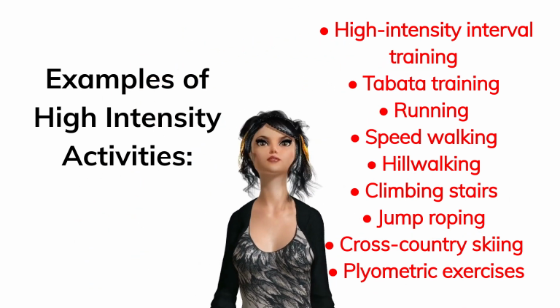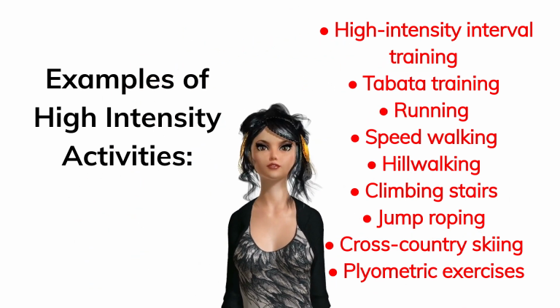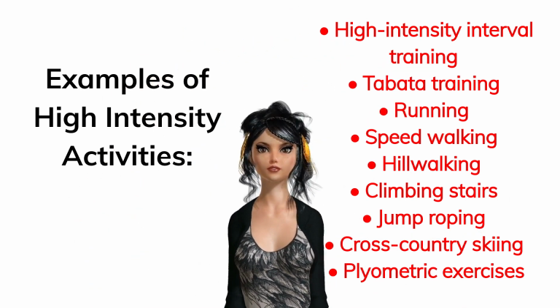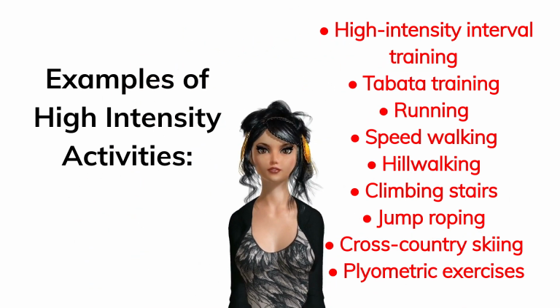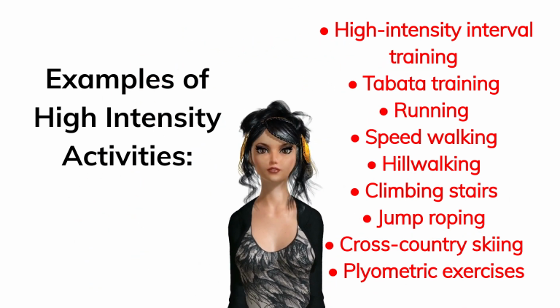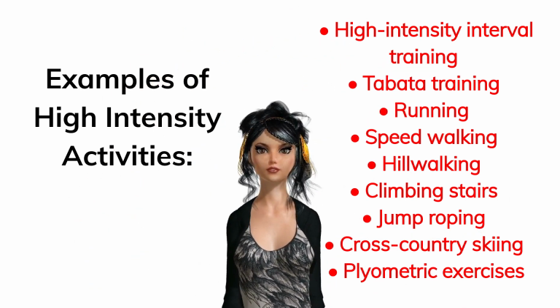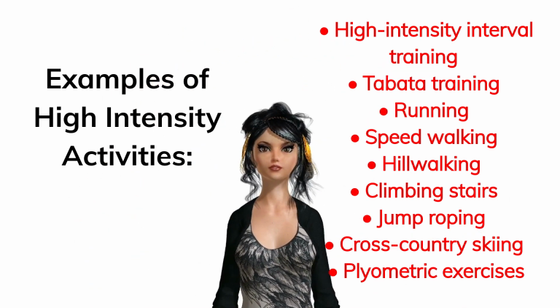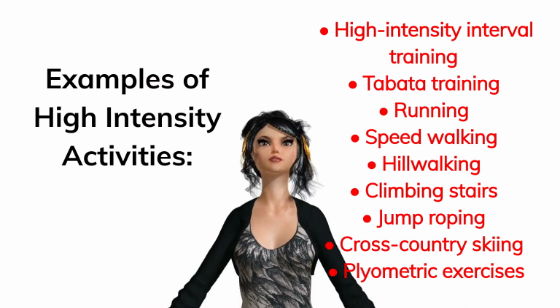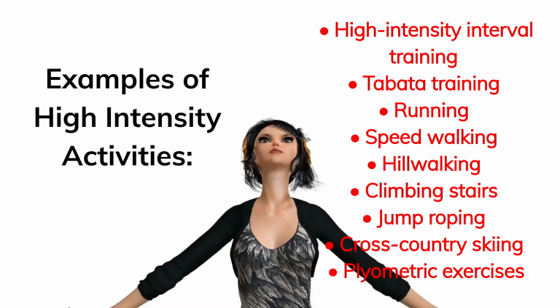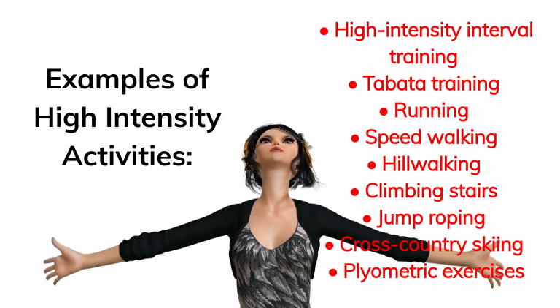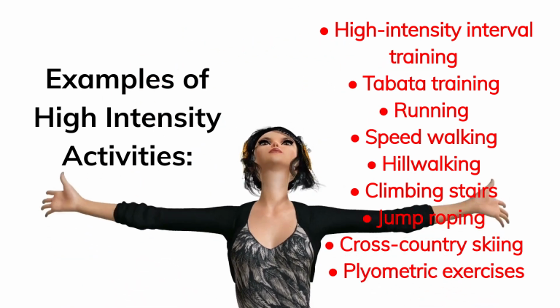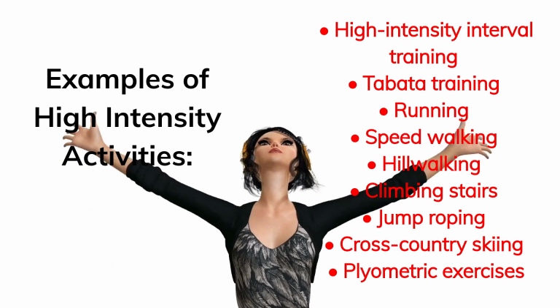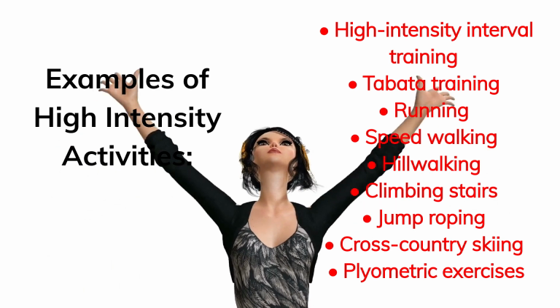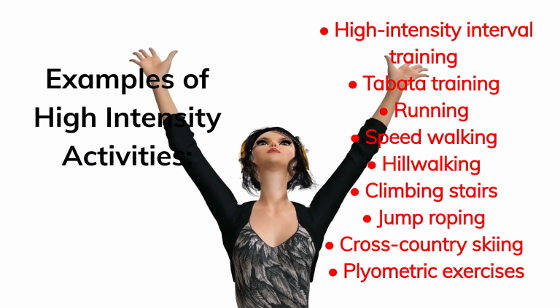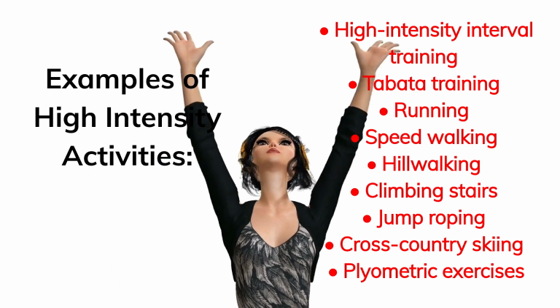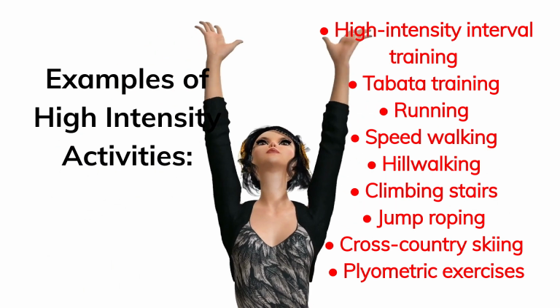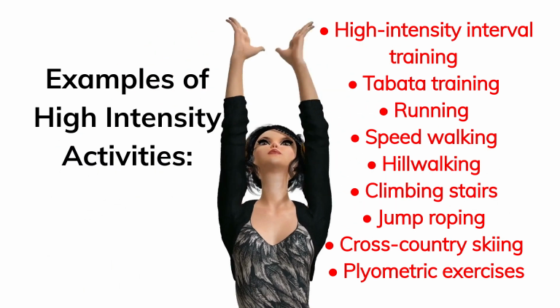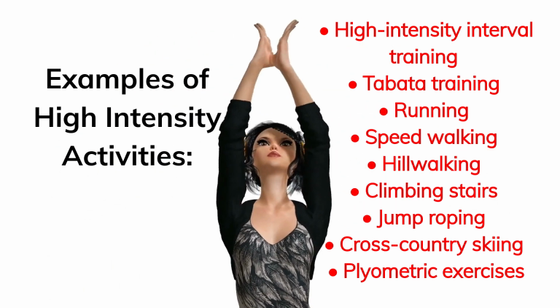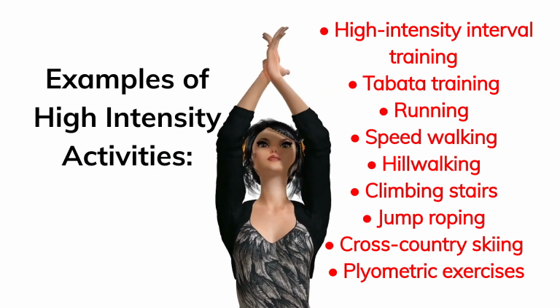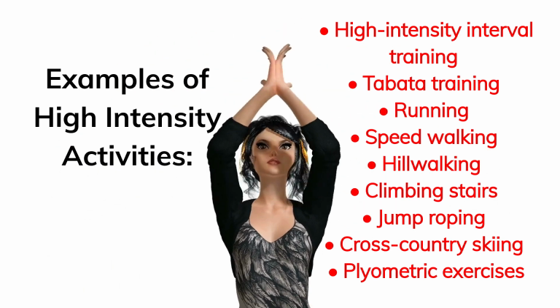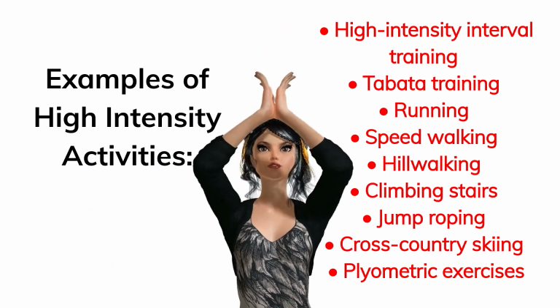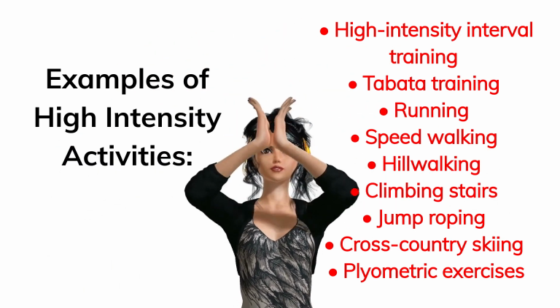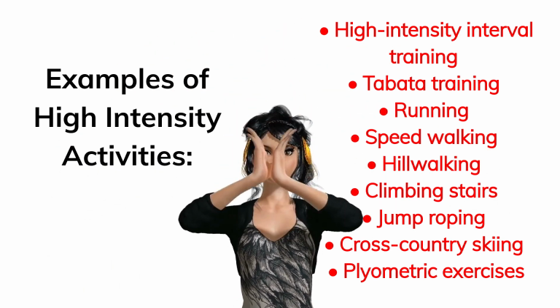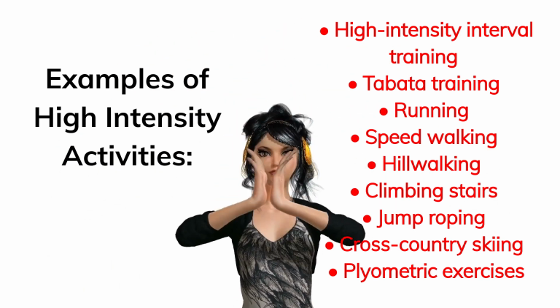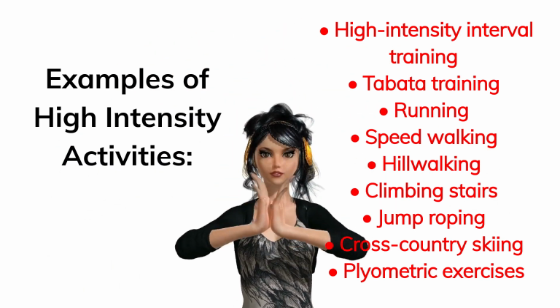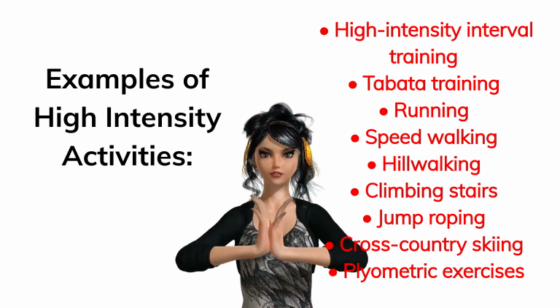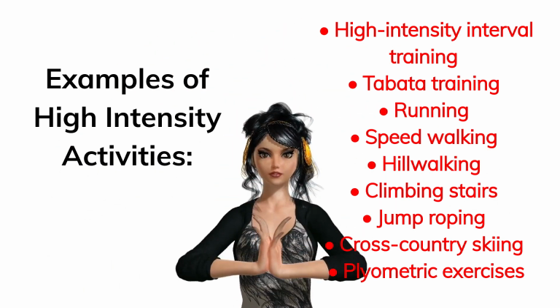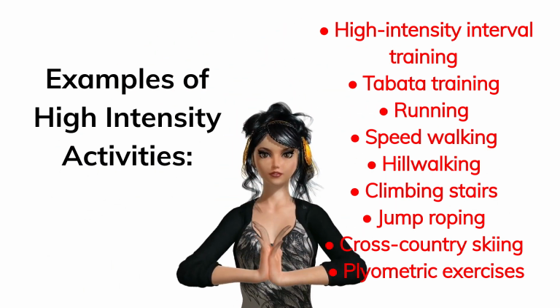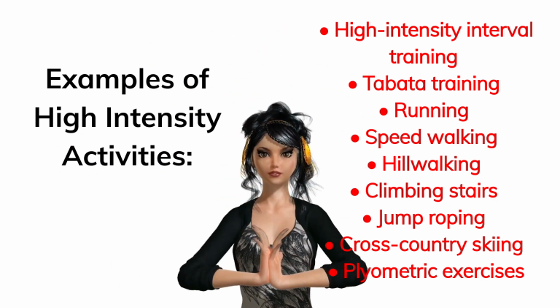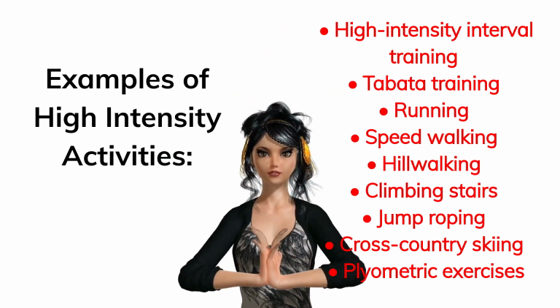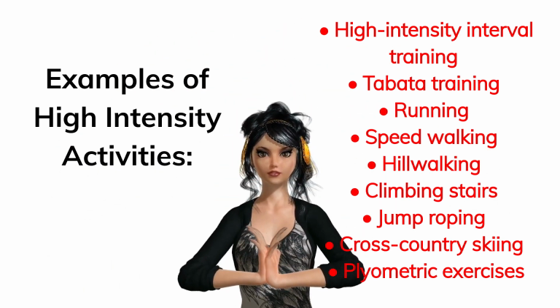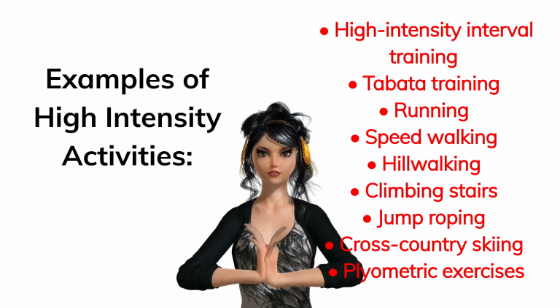Further examples of high-intensity activities include speed walking, hill walking, climbing stairs, jump roping, cross-country skiing, and plyometric exercises.